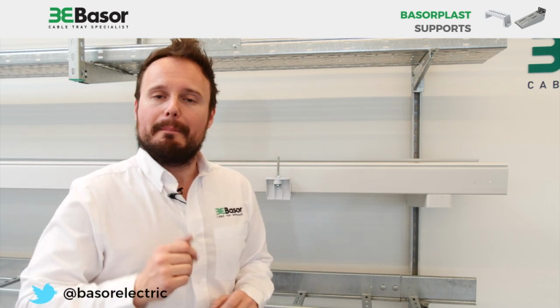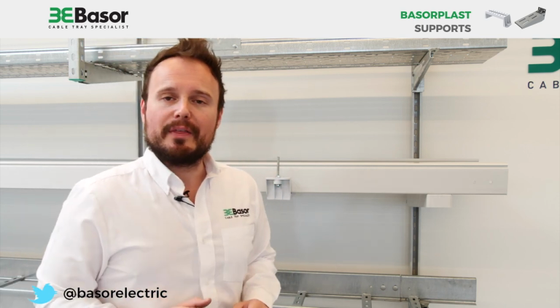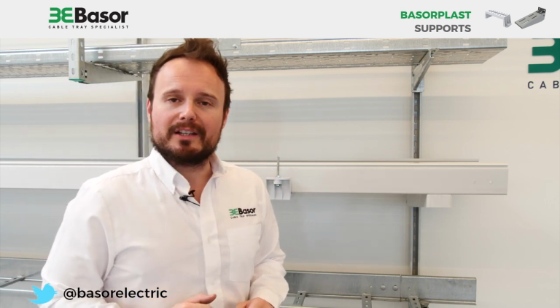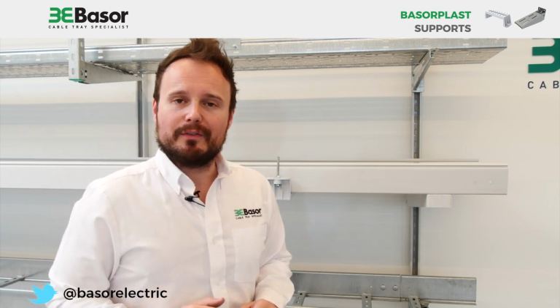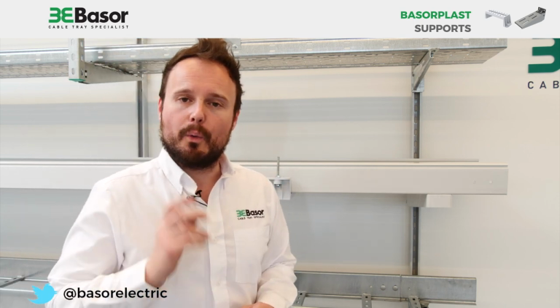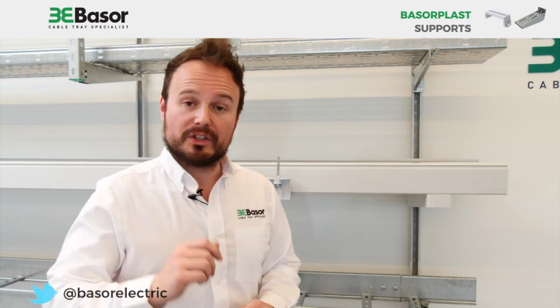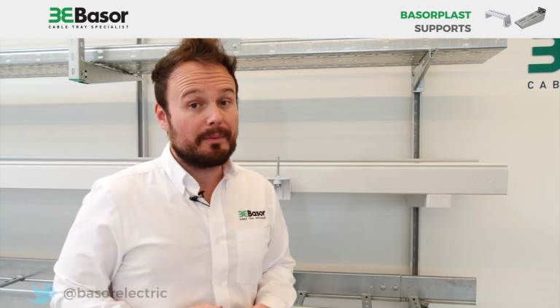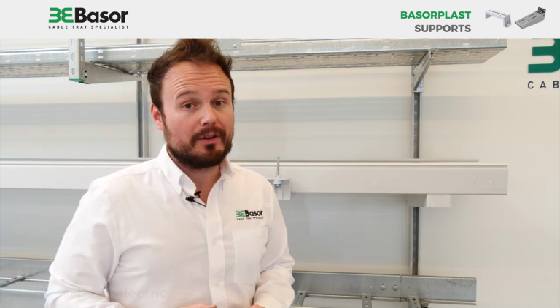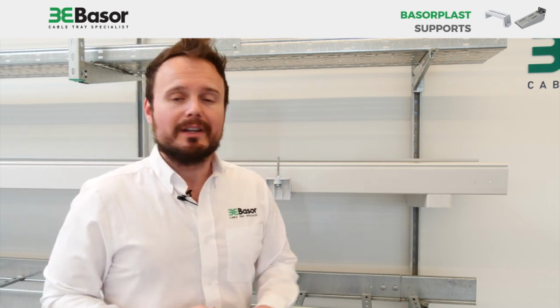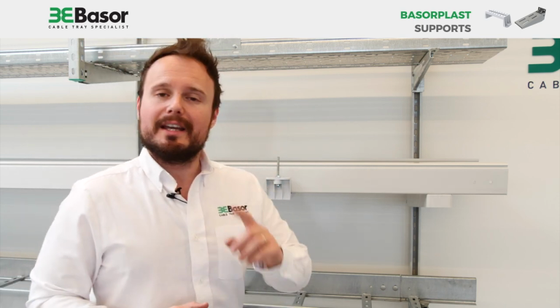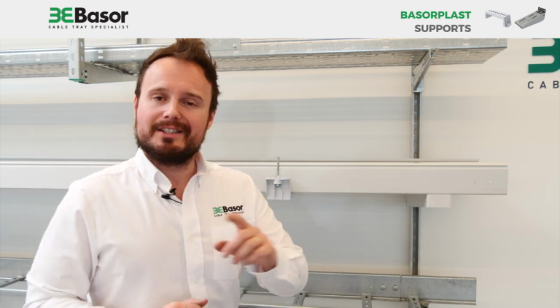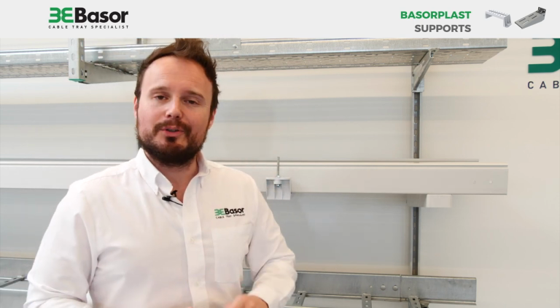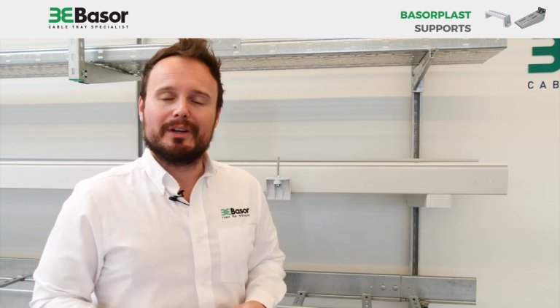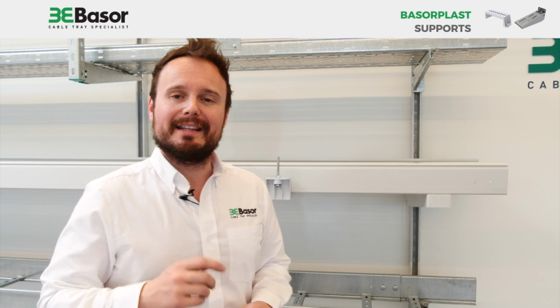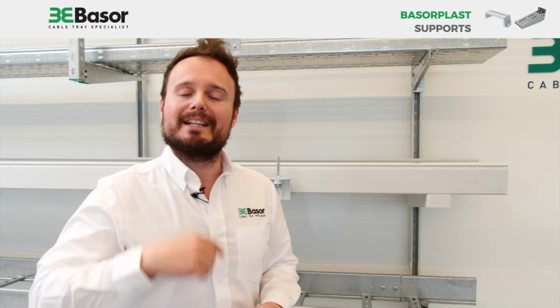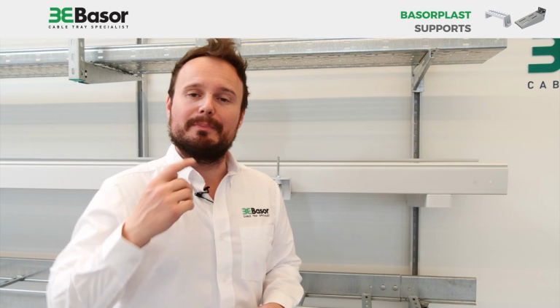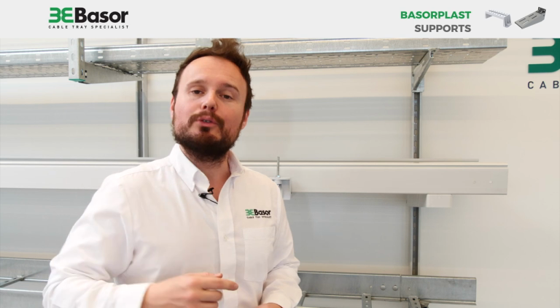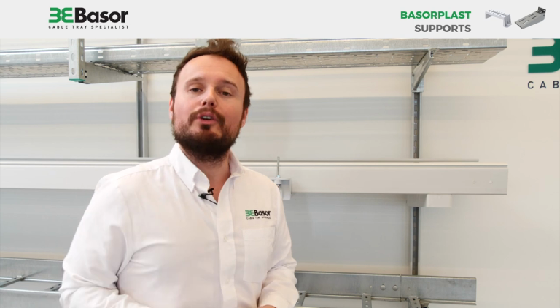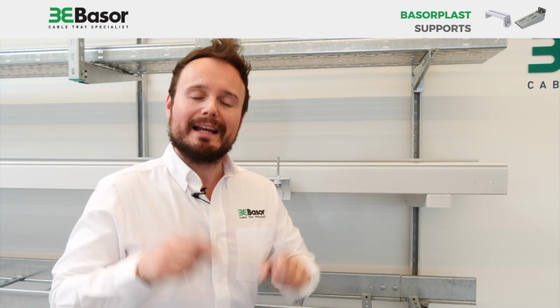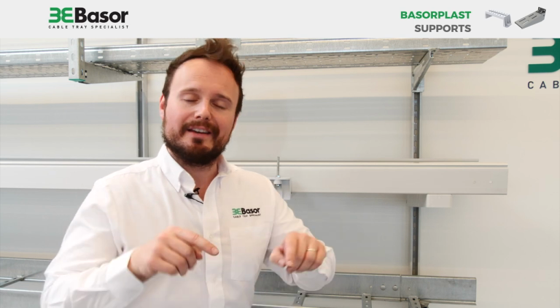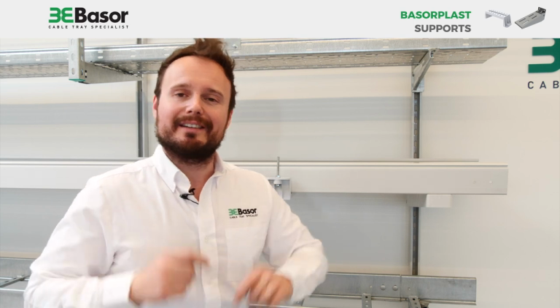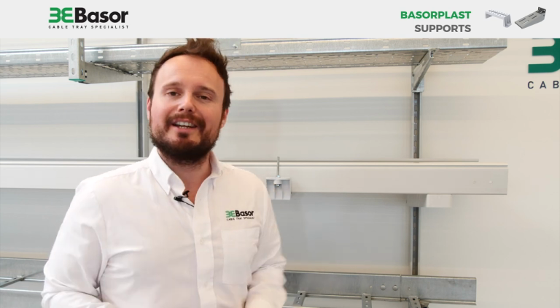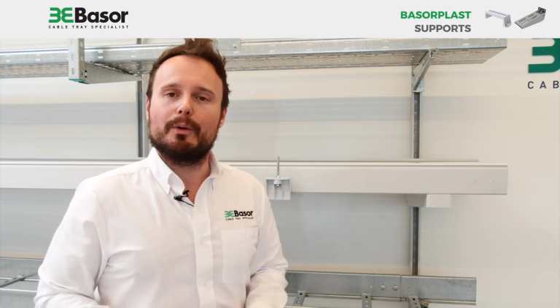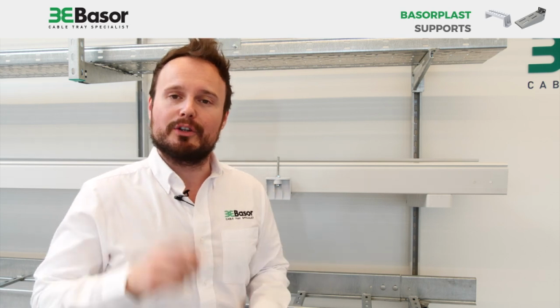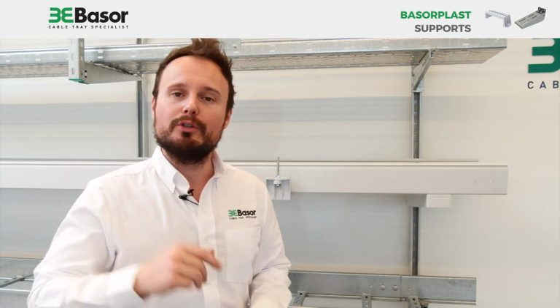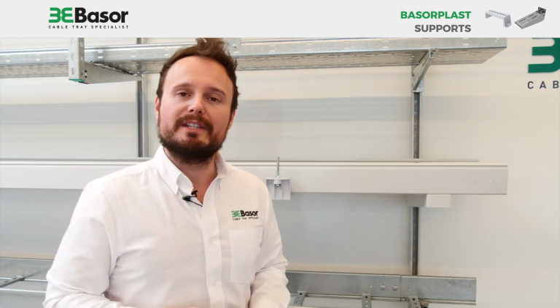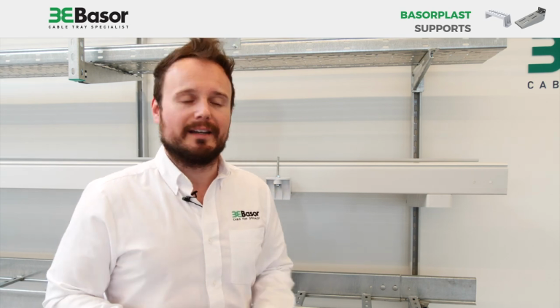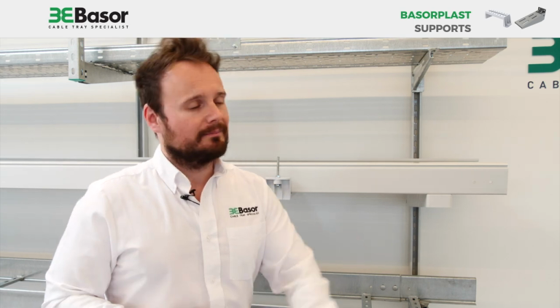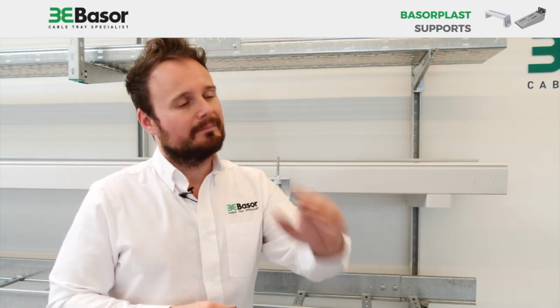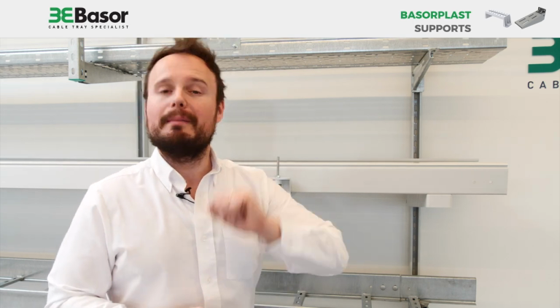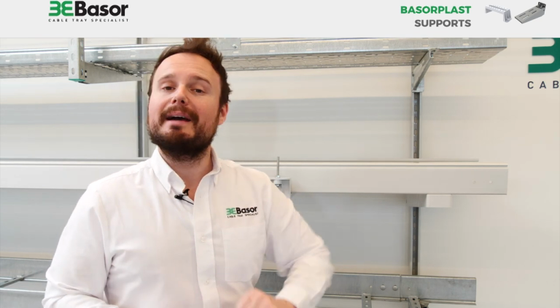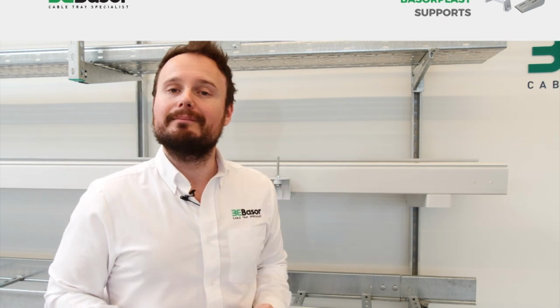Many thanks for watching the video, and see you in the next video tutorial here on our YouTube channel. Bye bye!